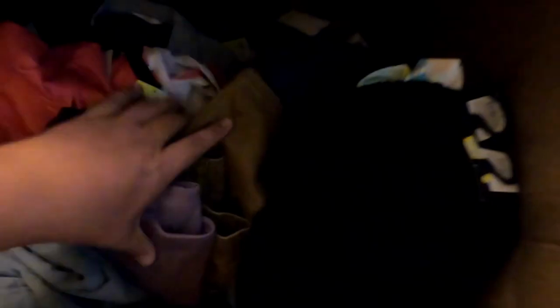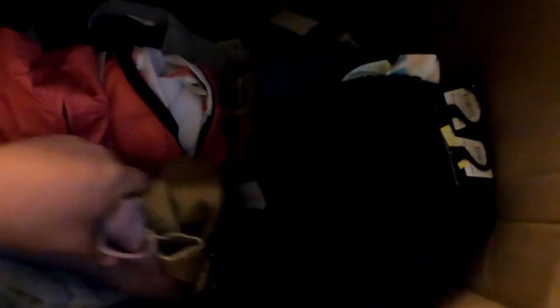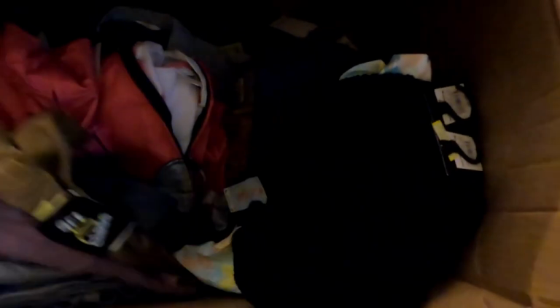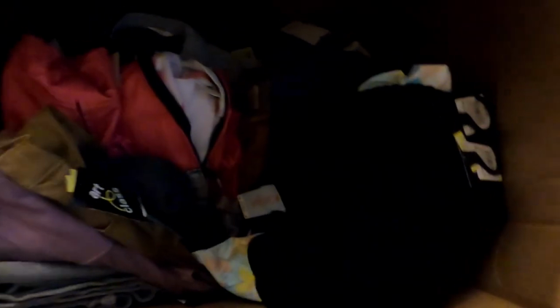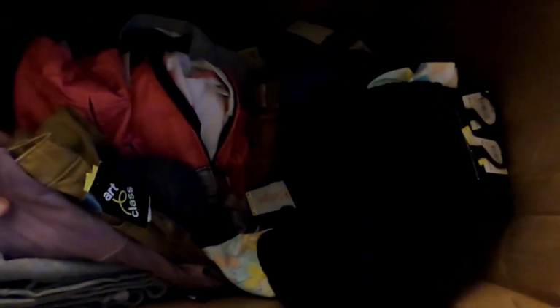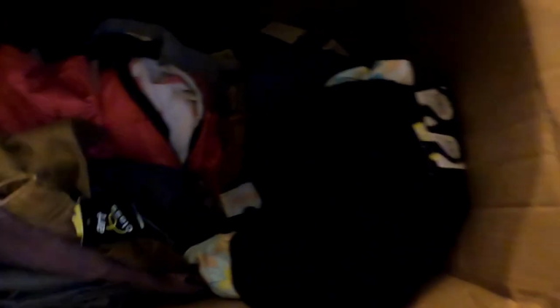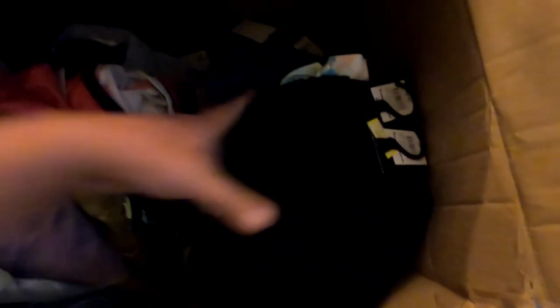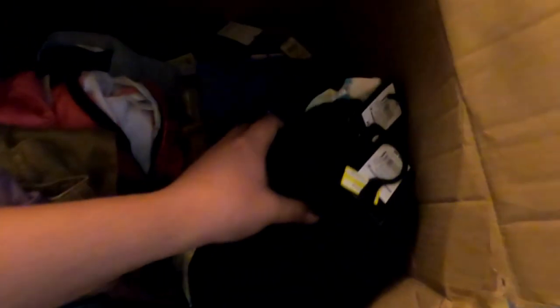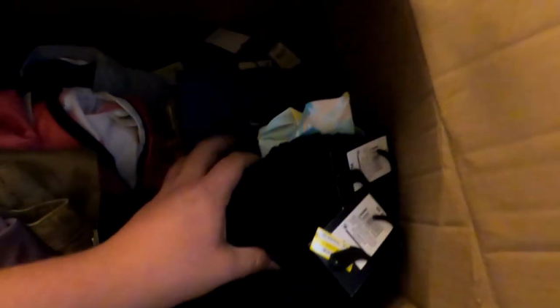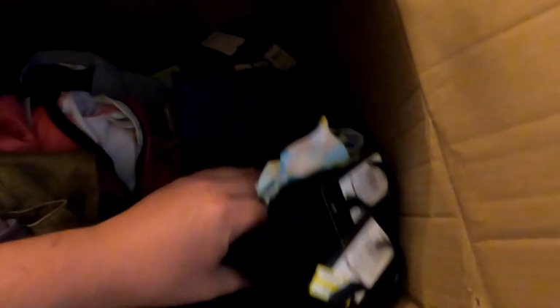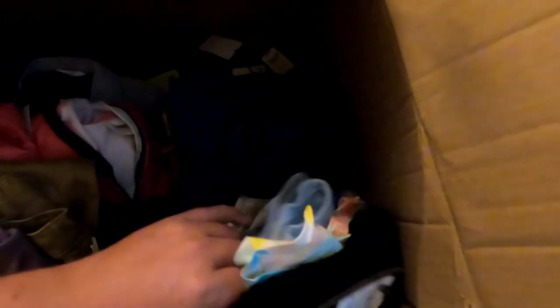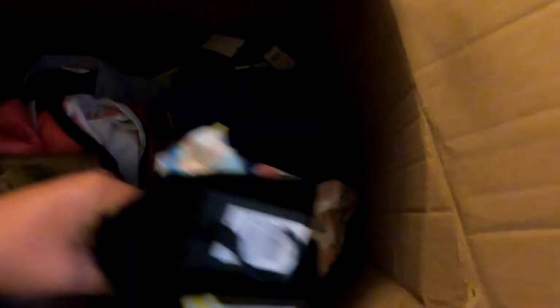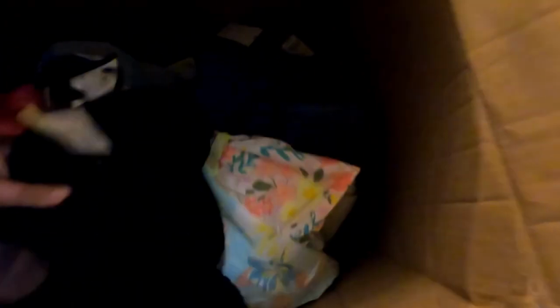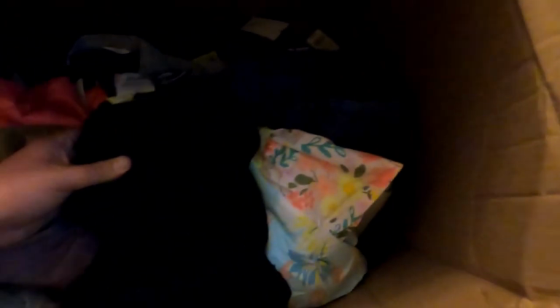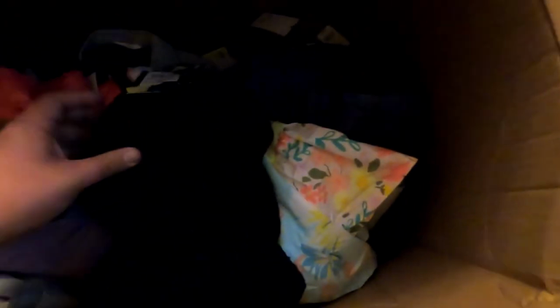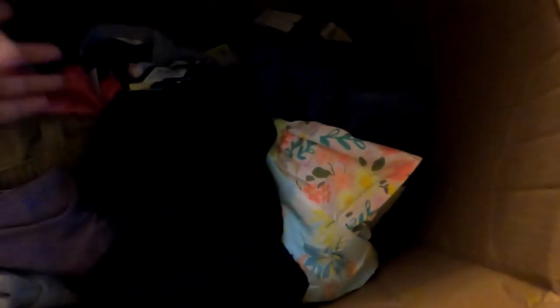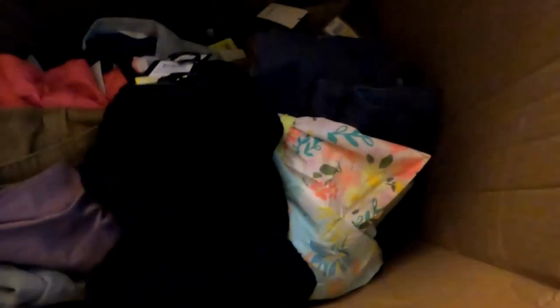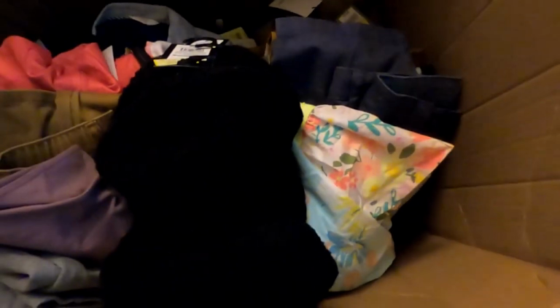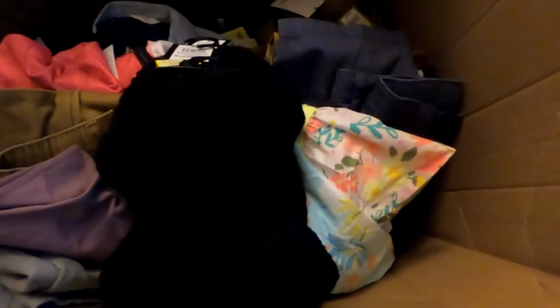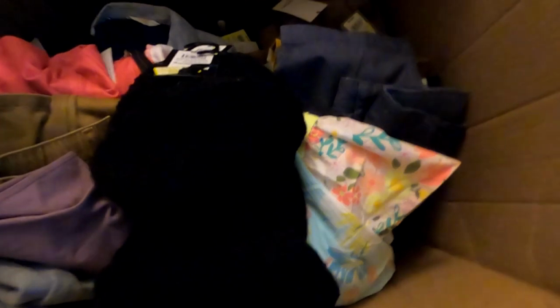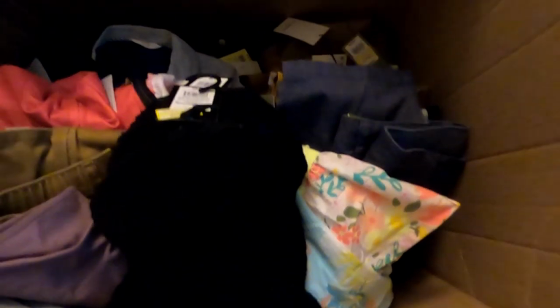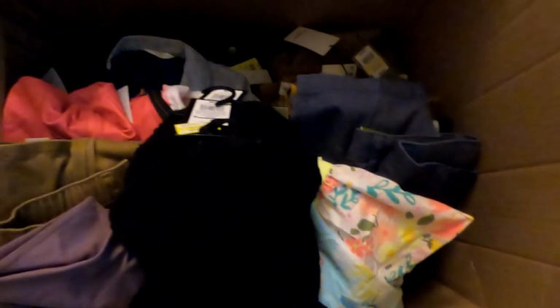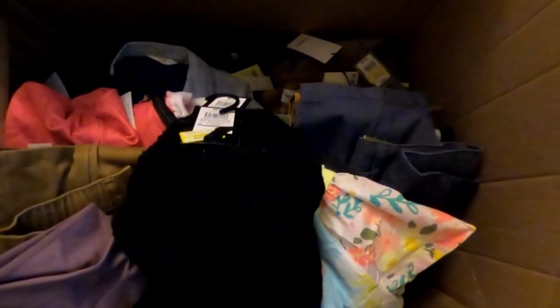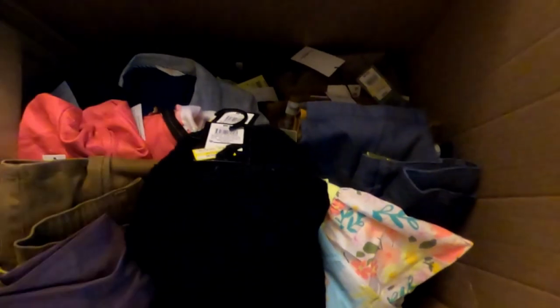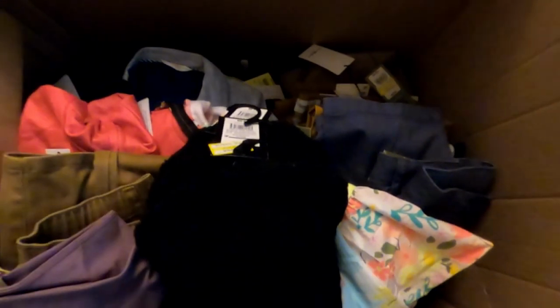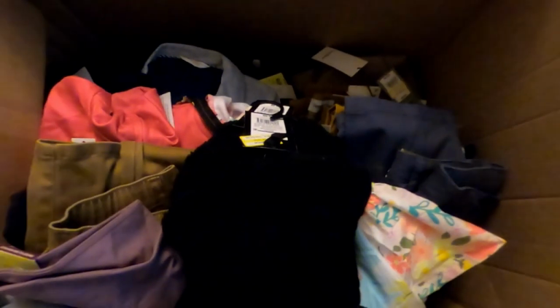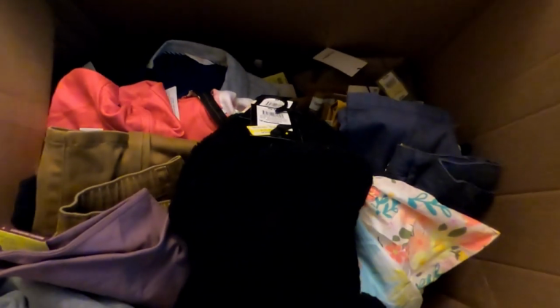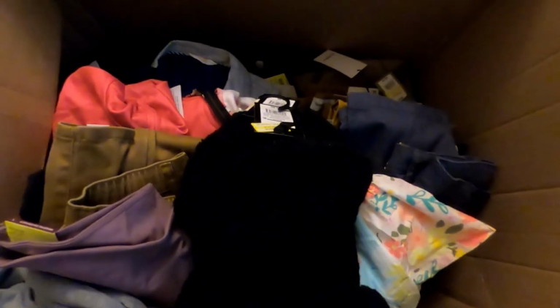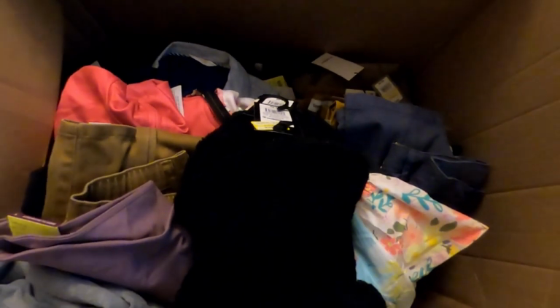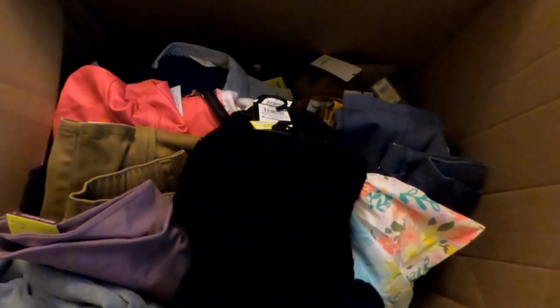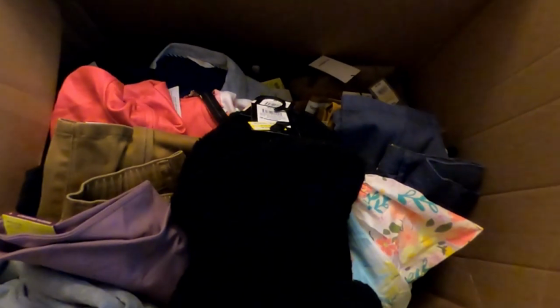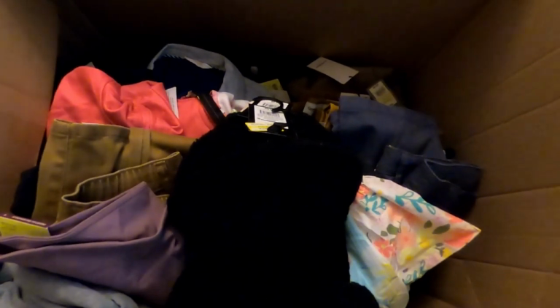Here's the second box. We'll go through this and separate it on the bed.